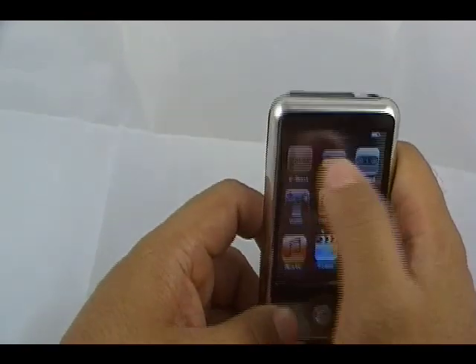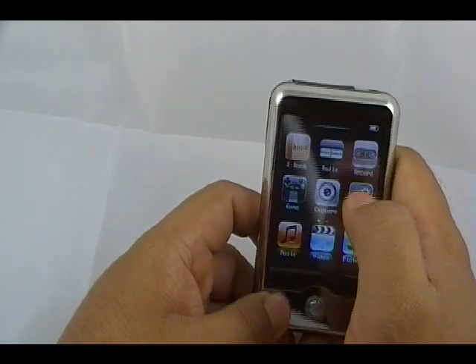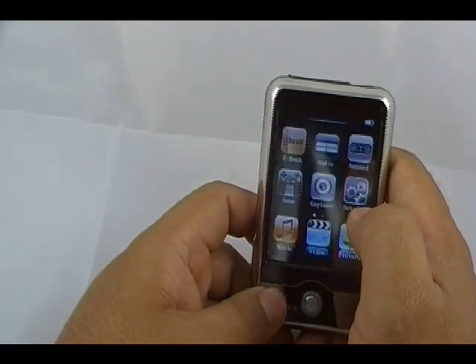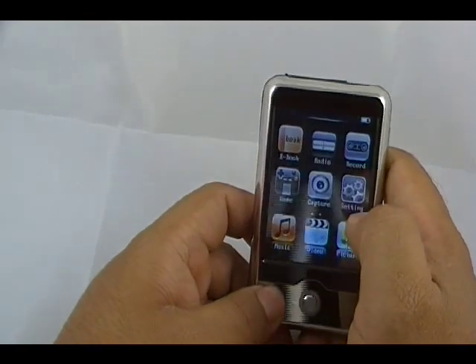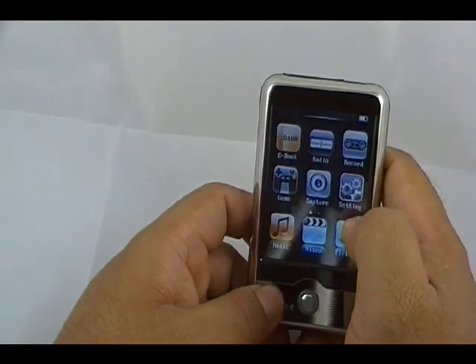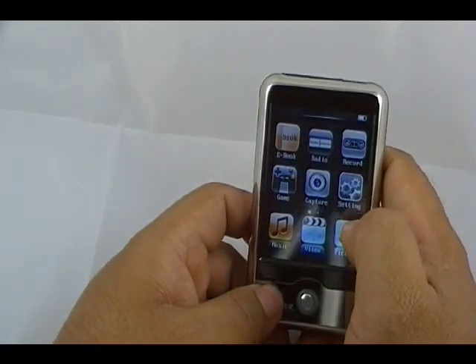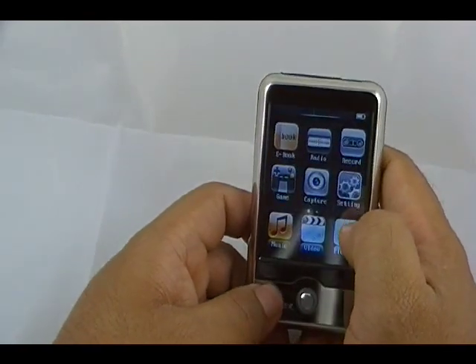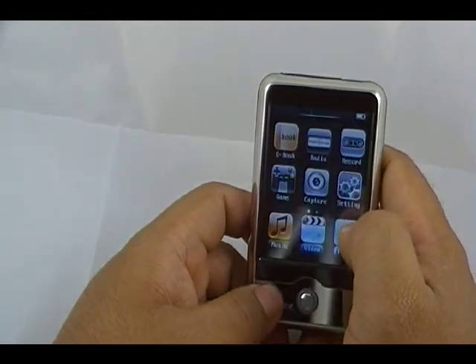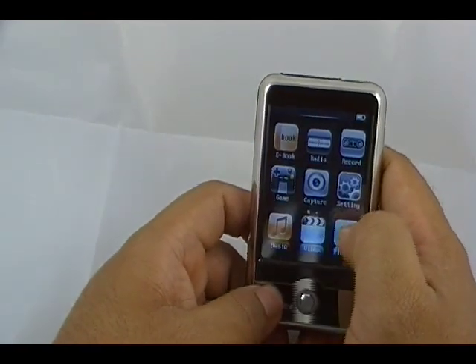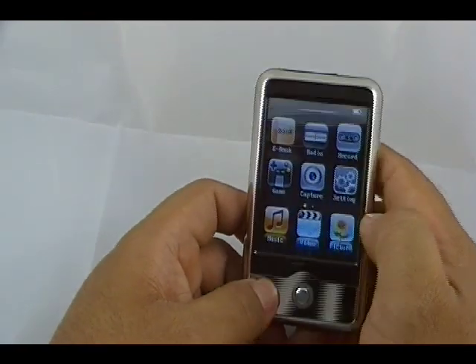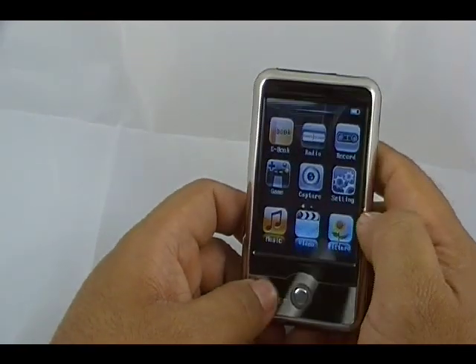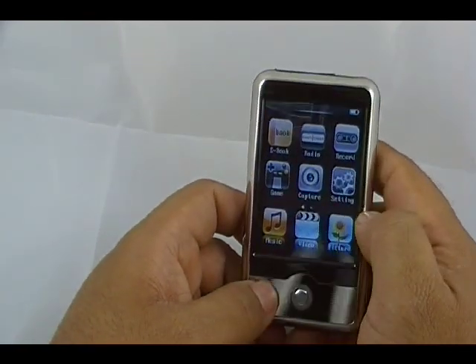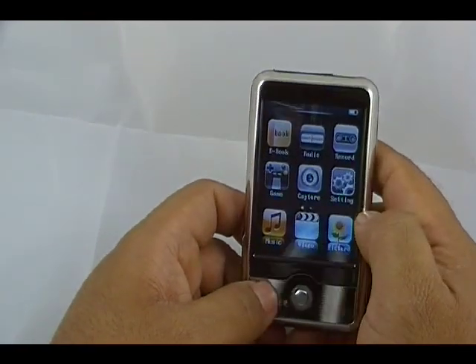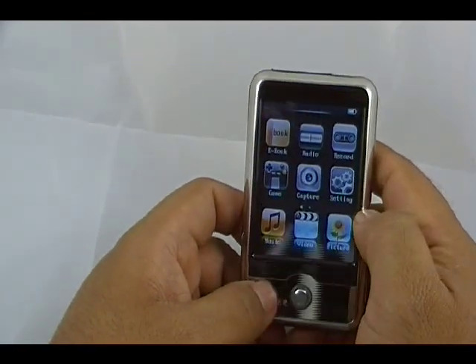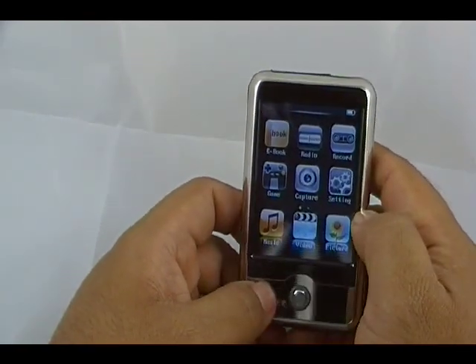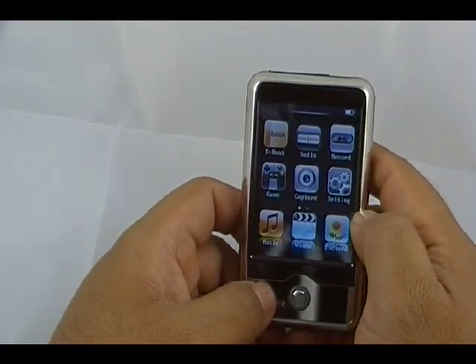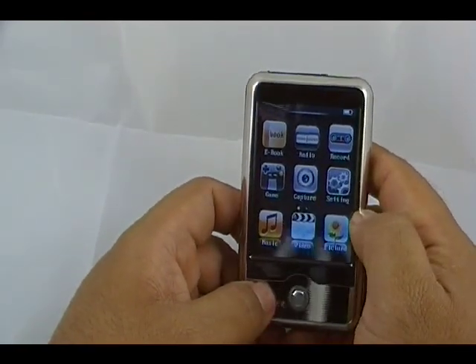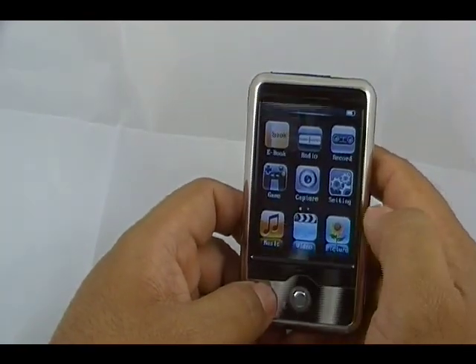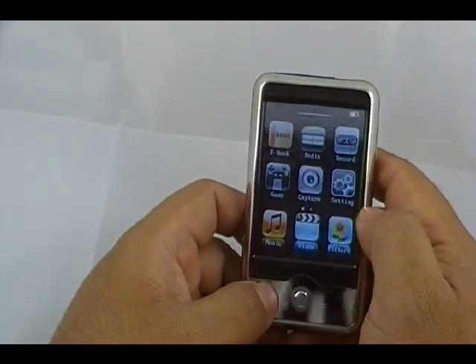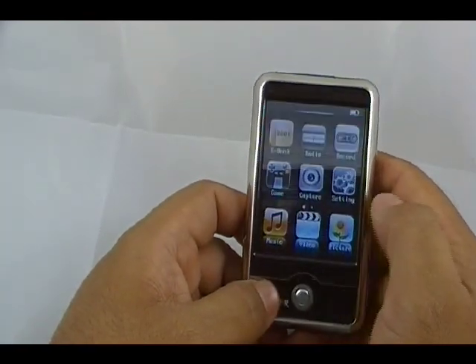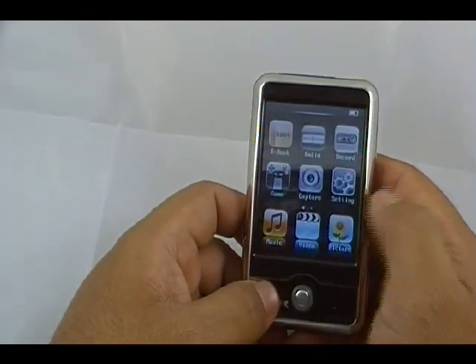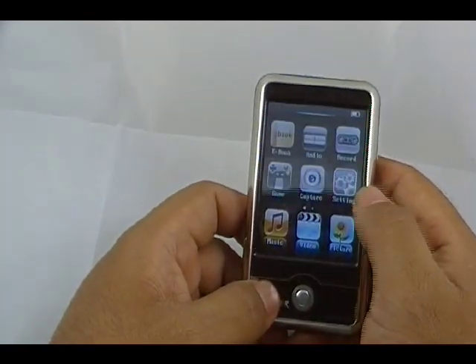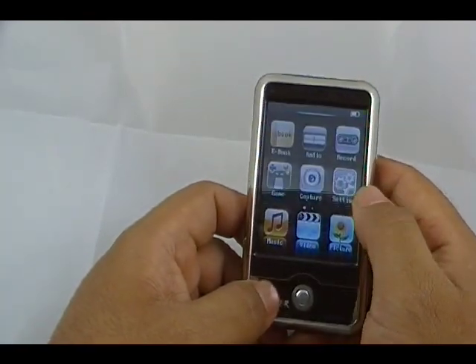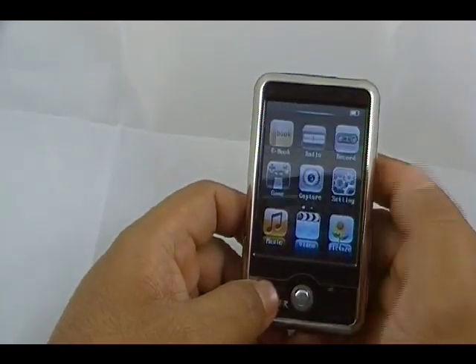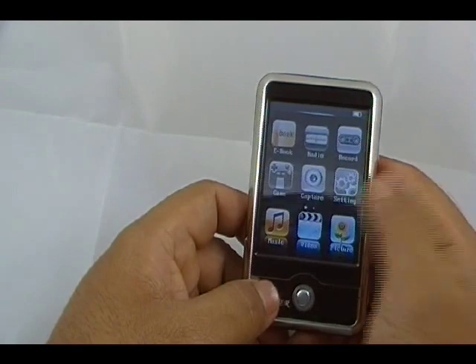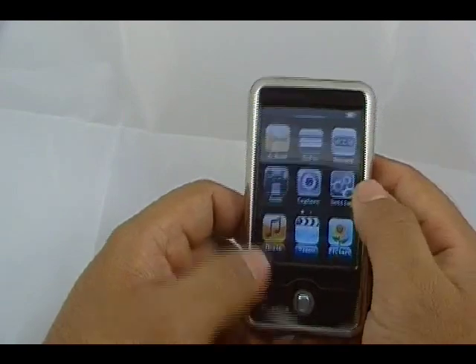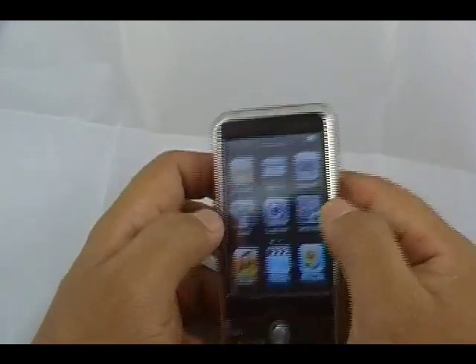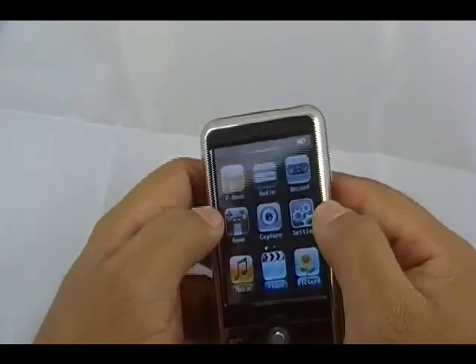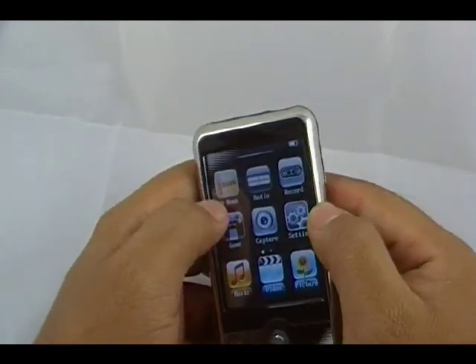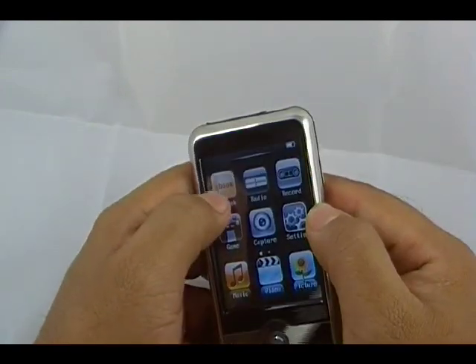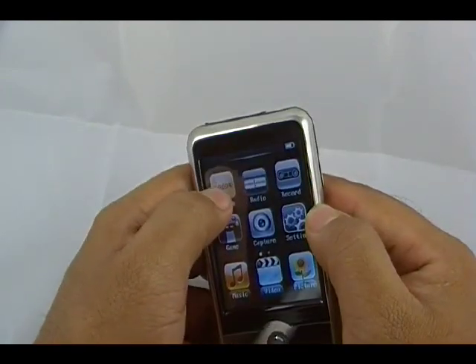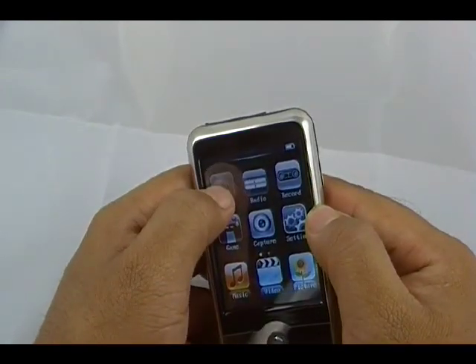Built-in e-book reader. So if you want to read text files, you can on that e-book reader.